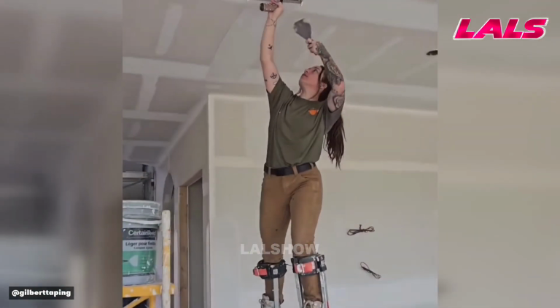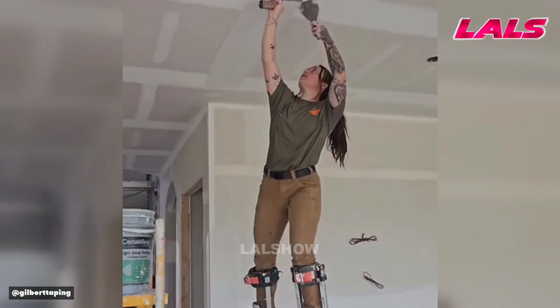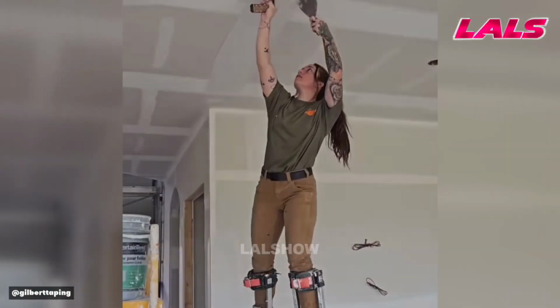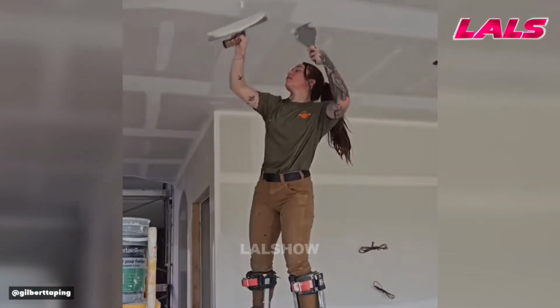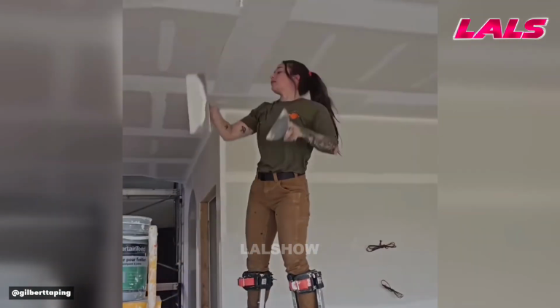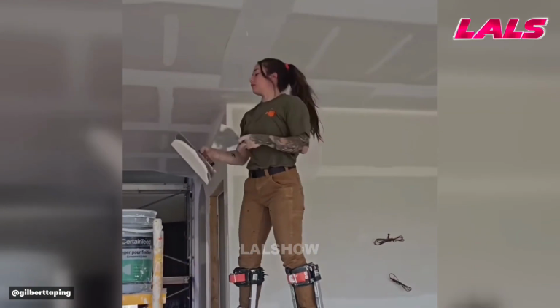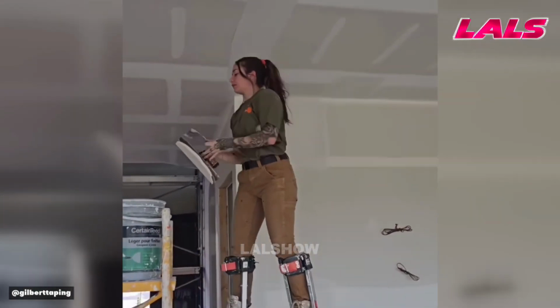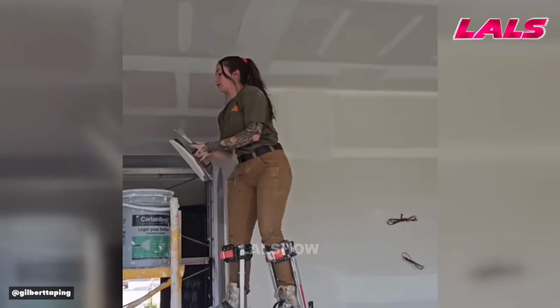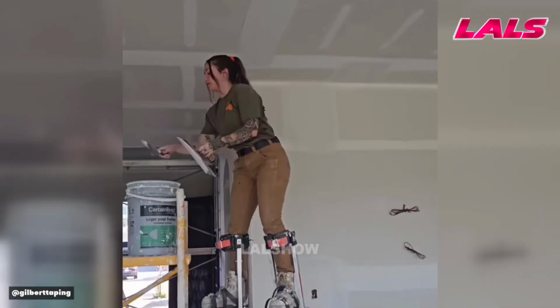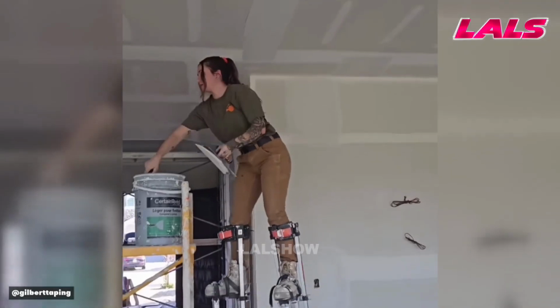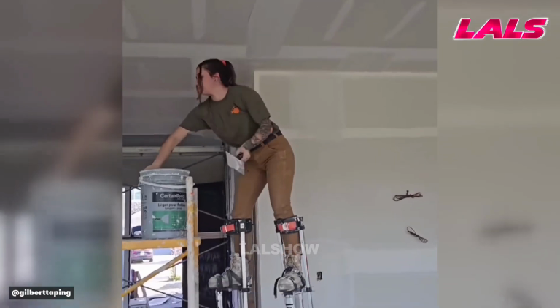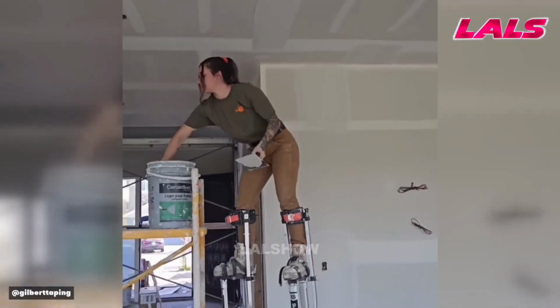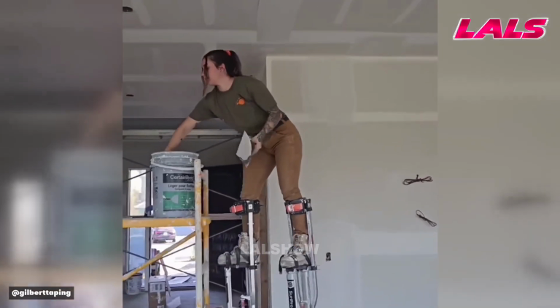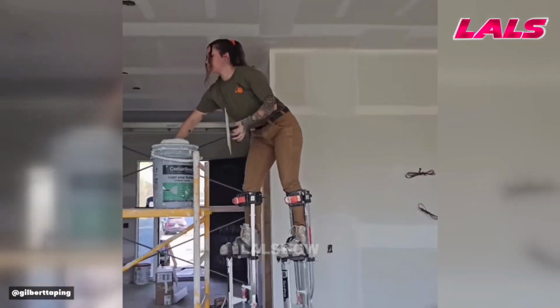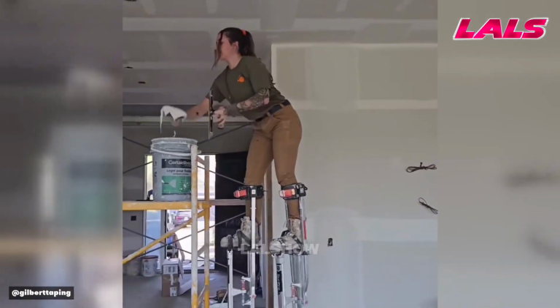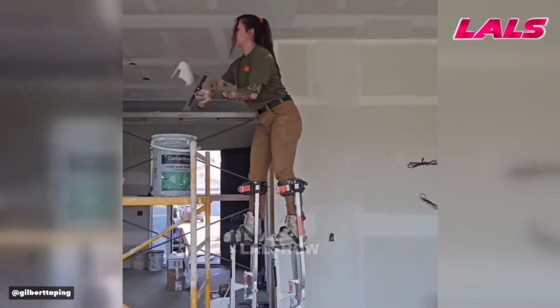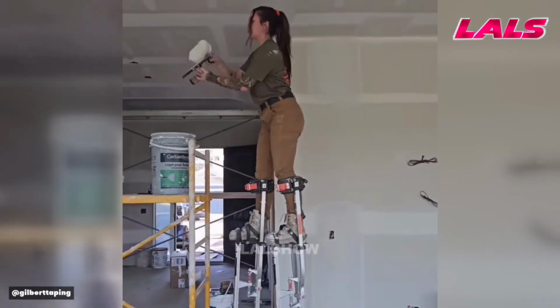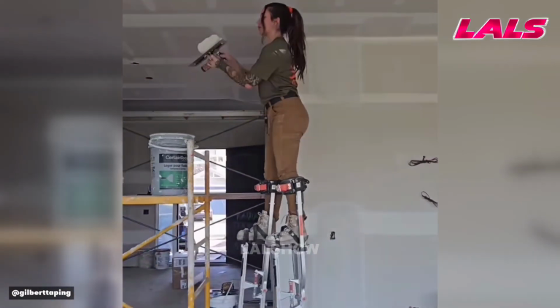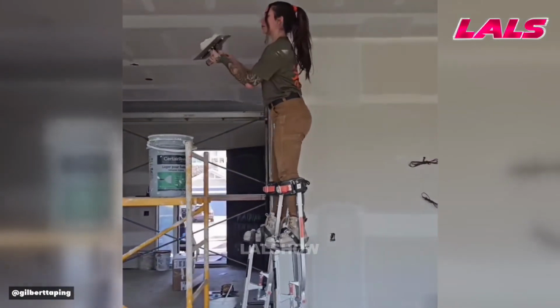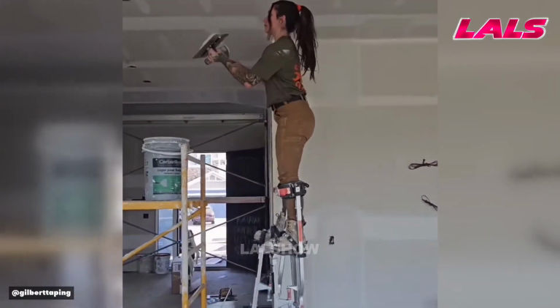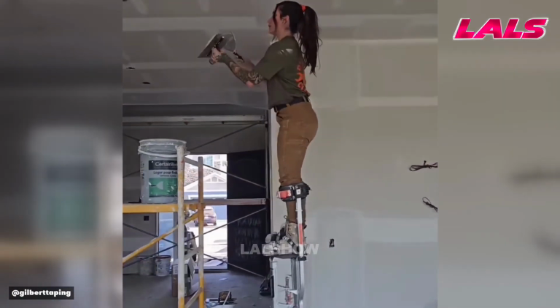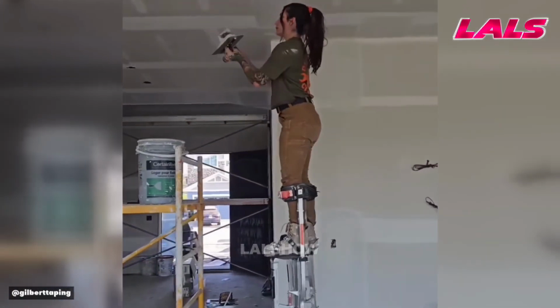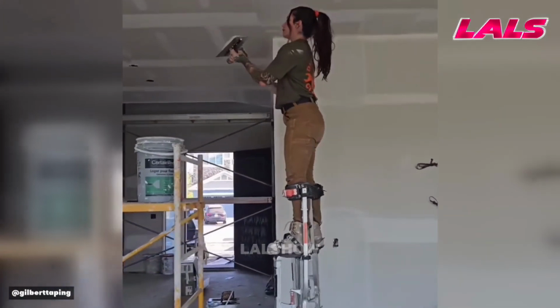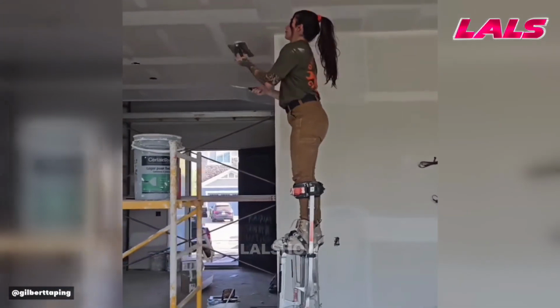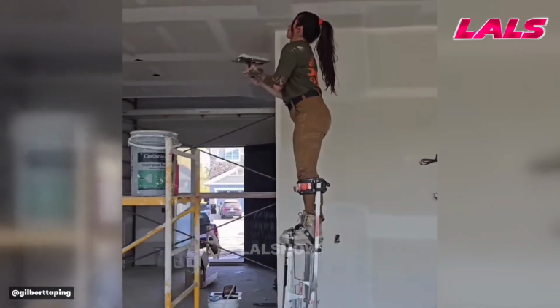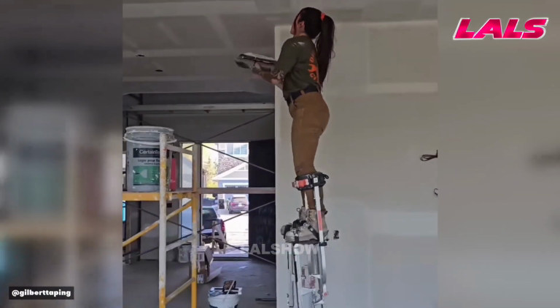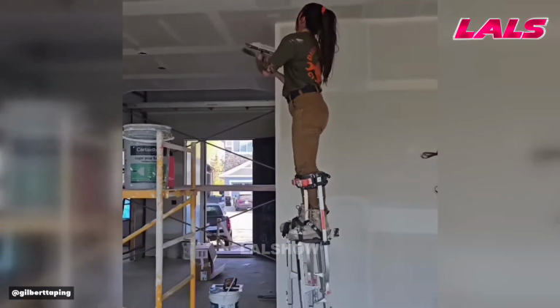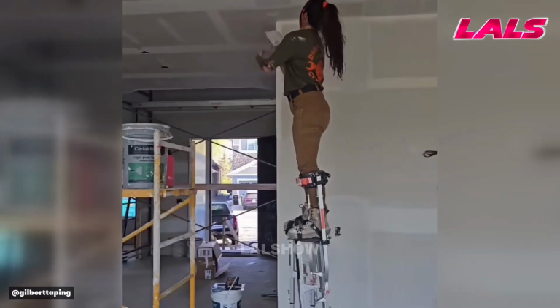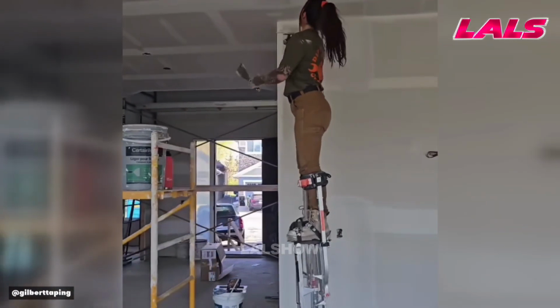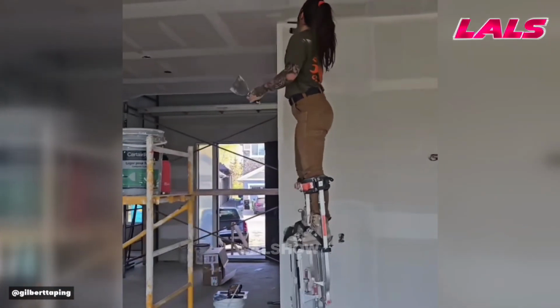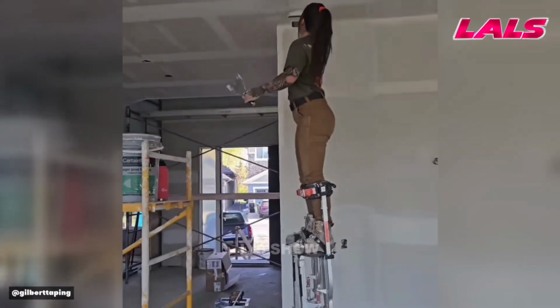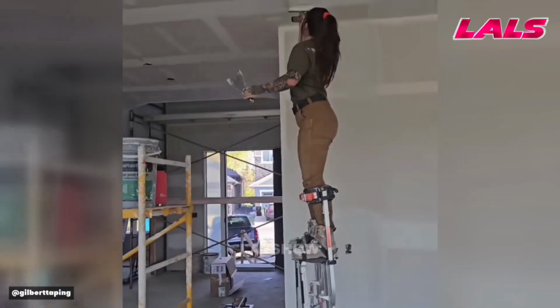Construction stilts make taping and finishing drywall seams on ceilings faster and more comfortable.